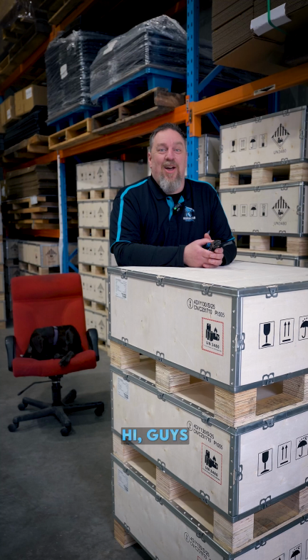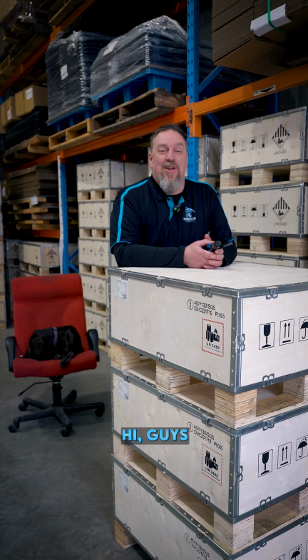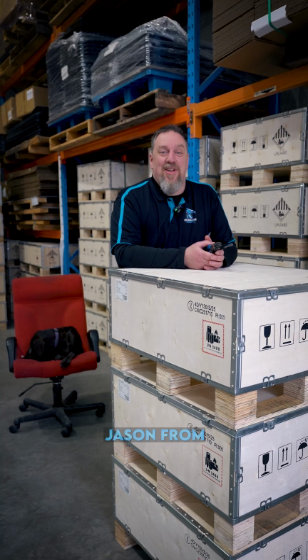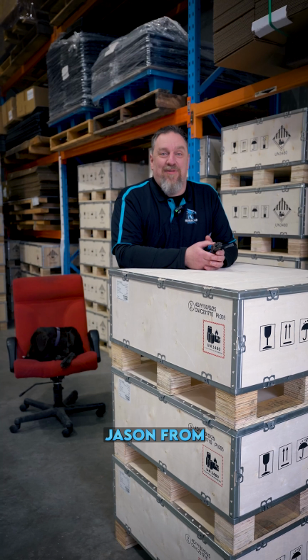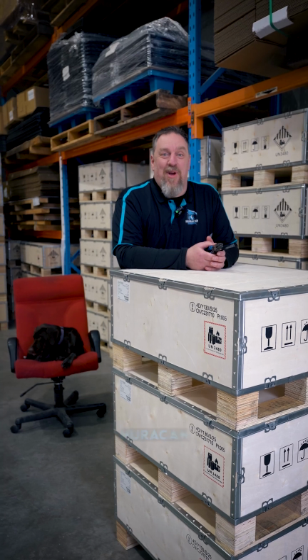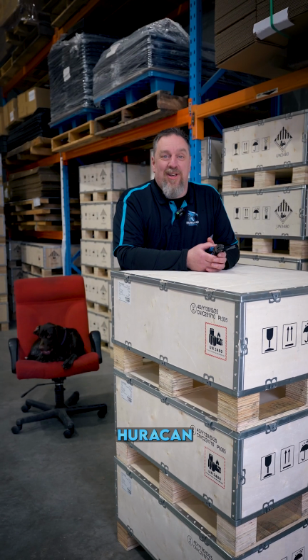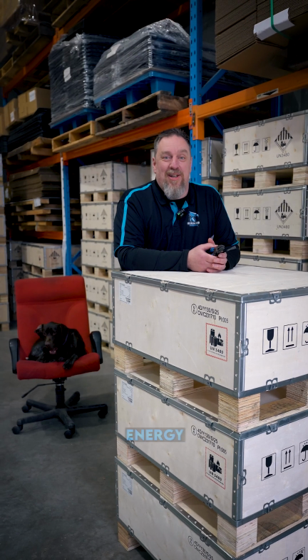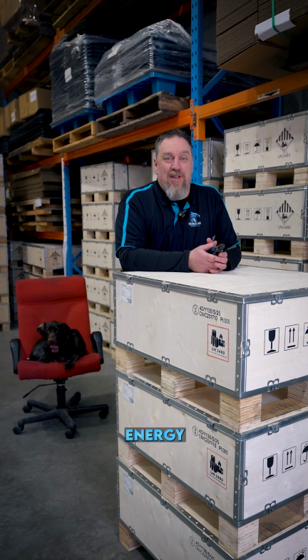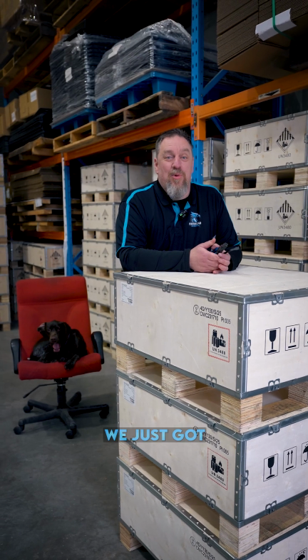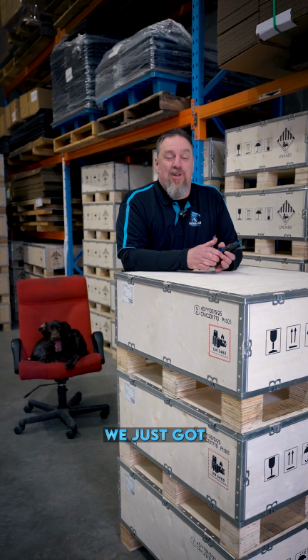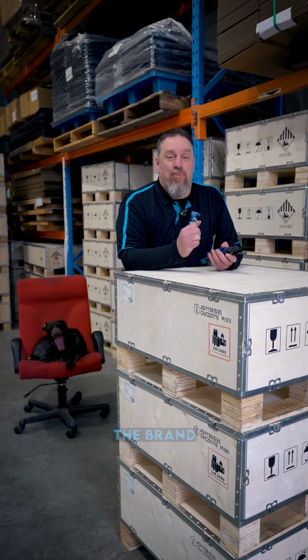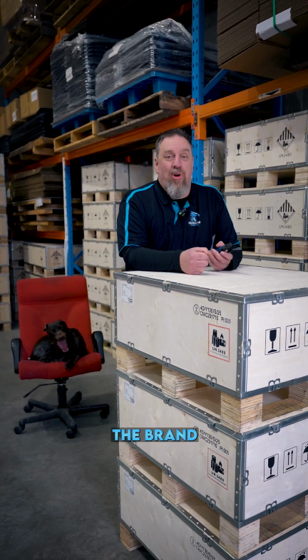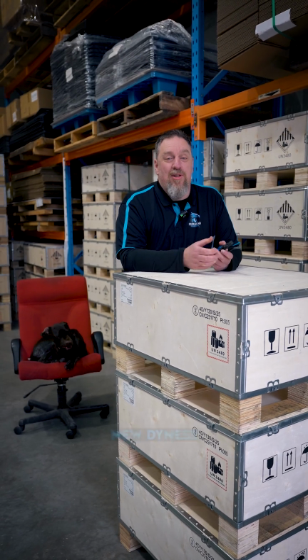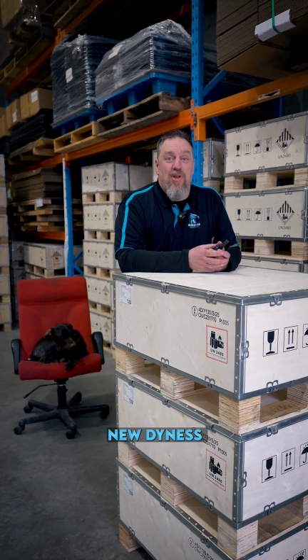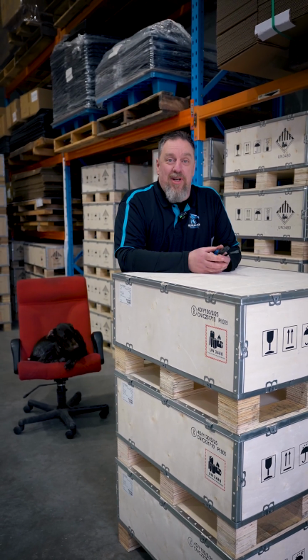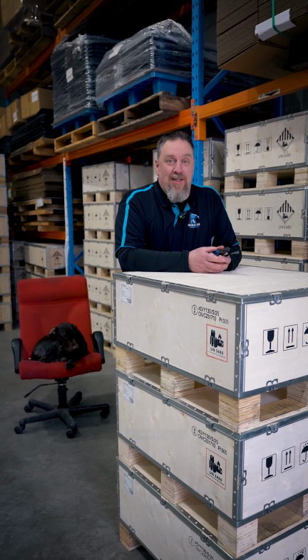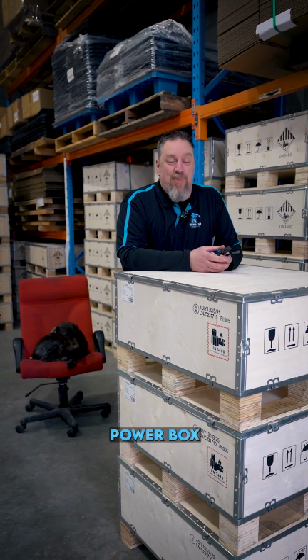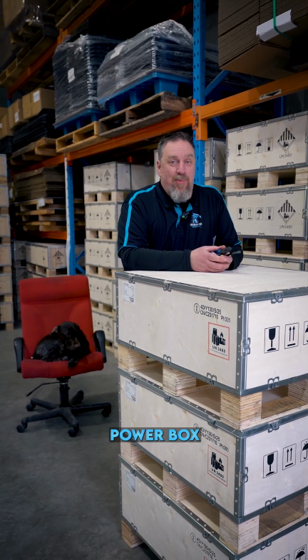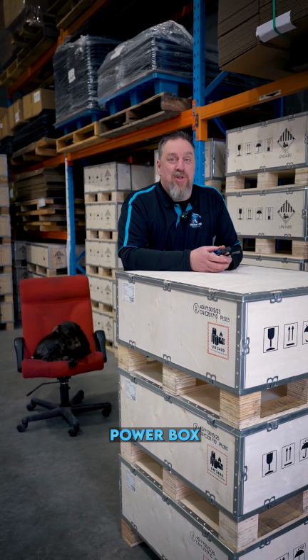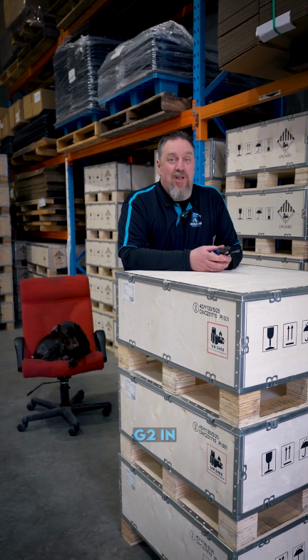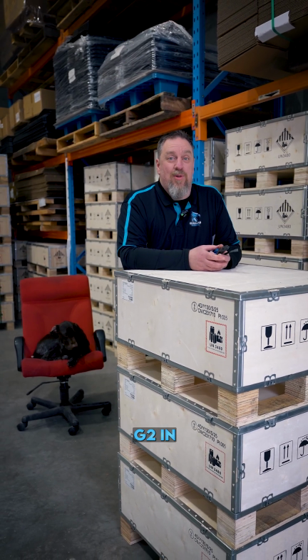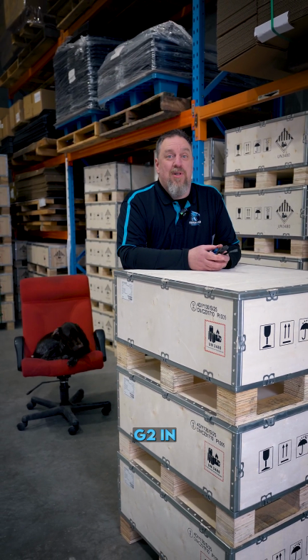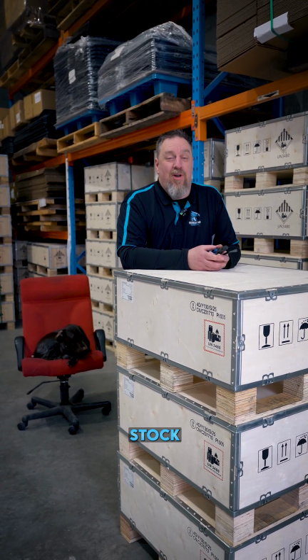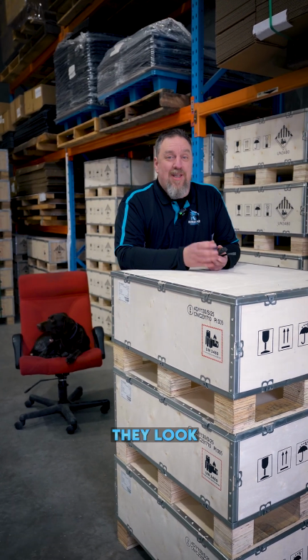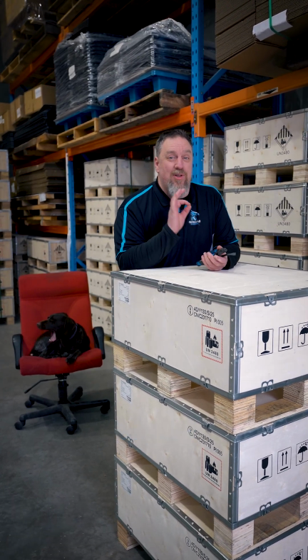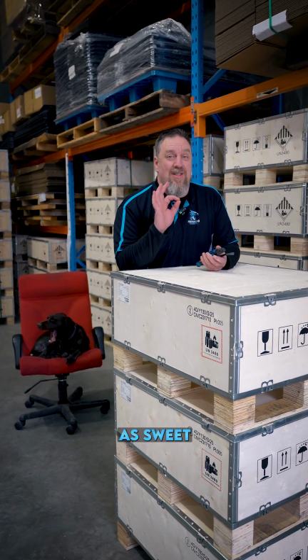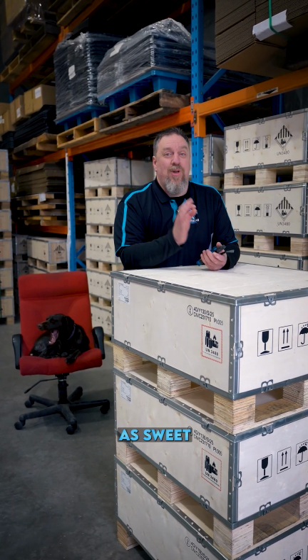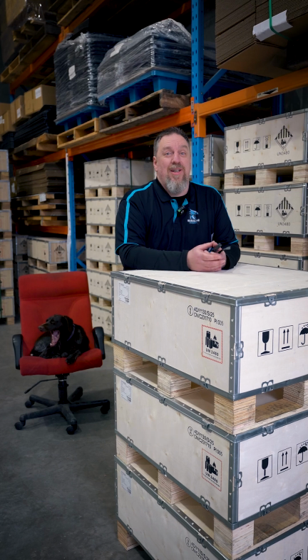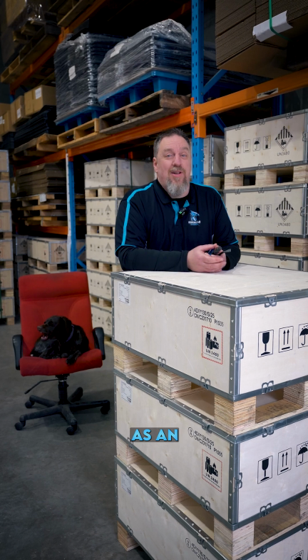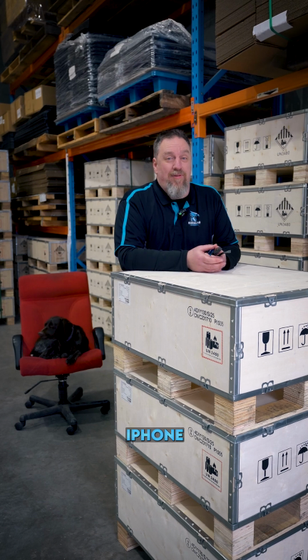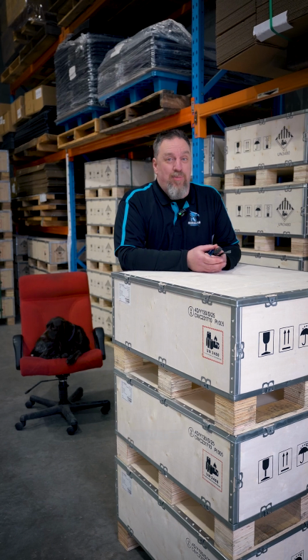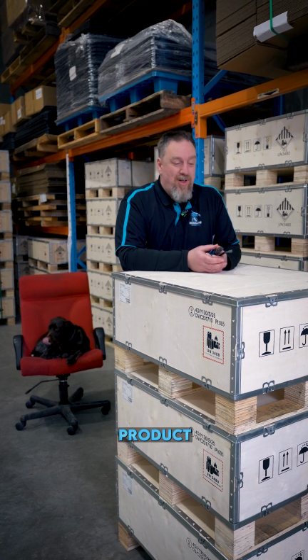Hi guys, Jason from Hurricane Energy. We just got the brand new Dynes Powerbox G2 in stock. They look as sweet as an iPhone product.